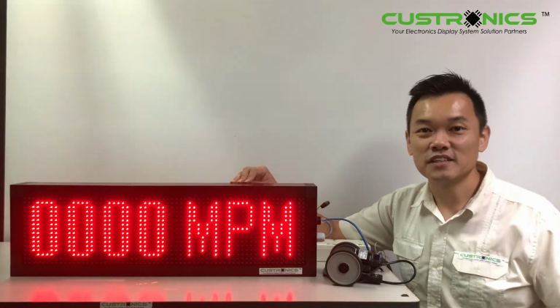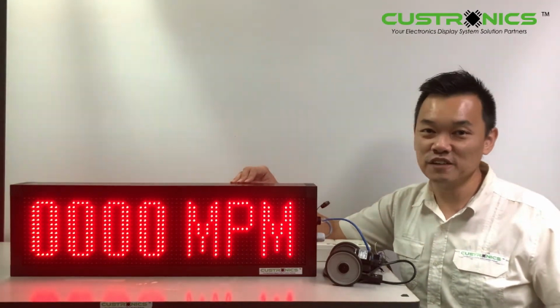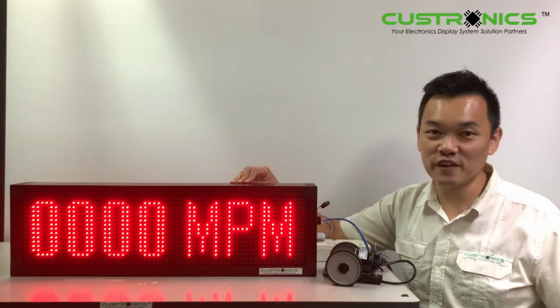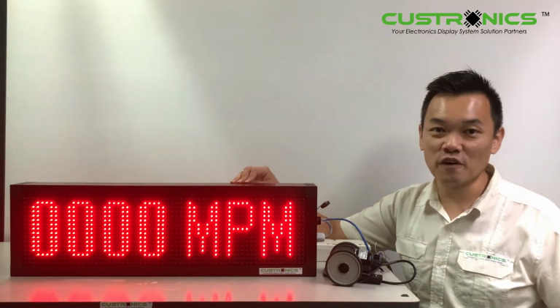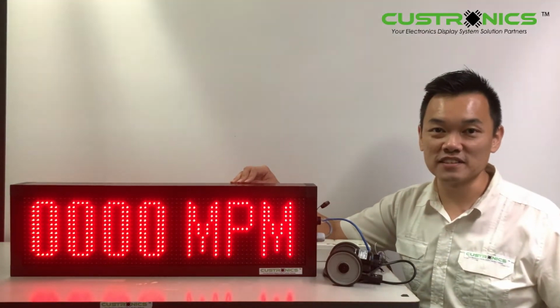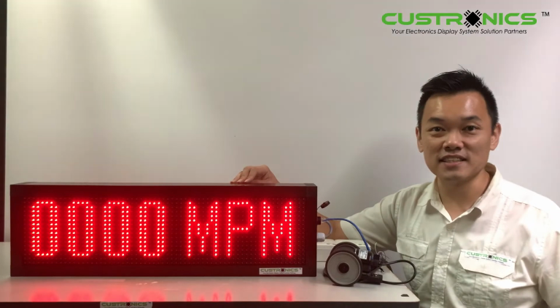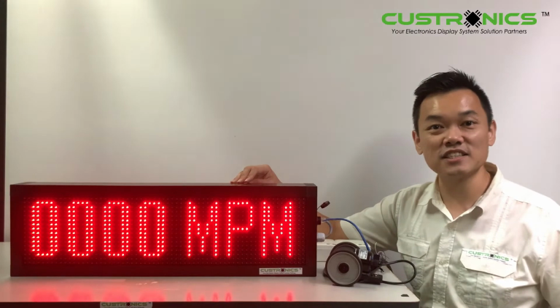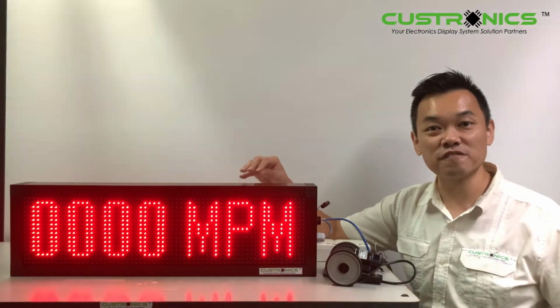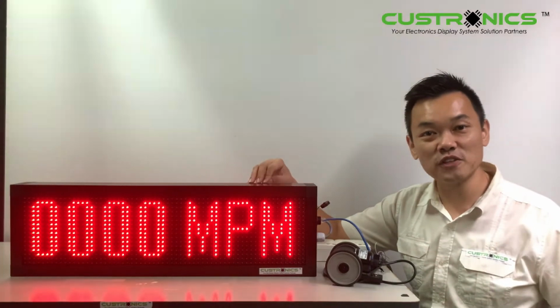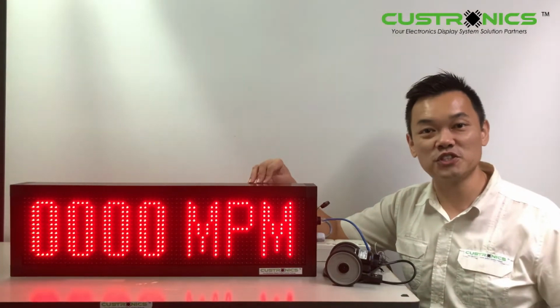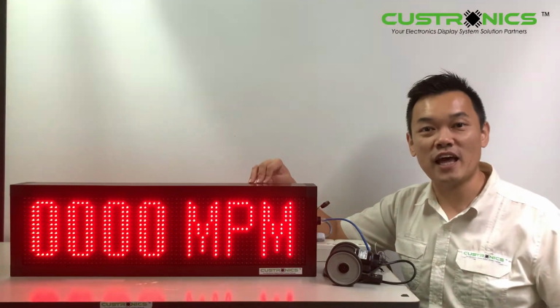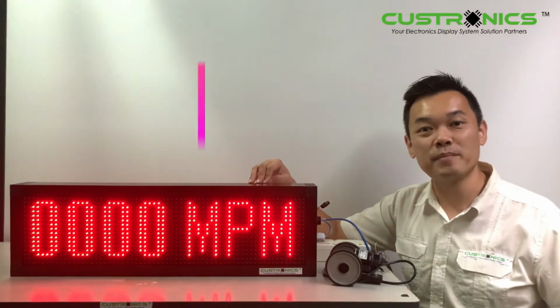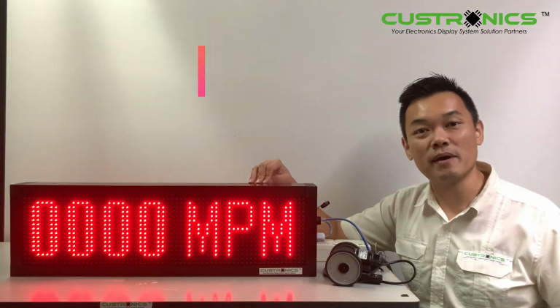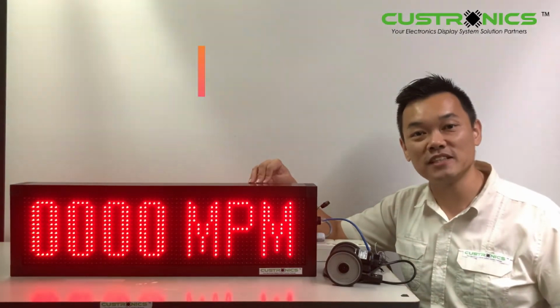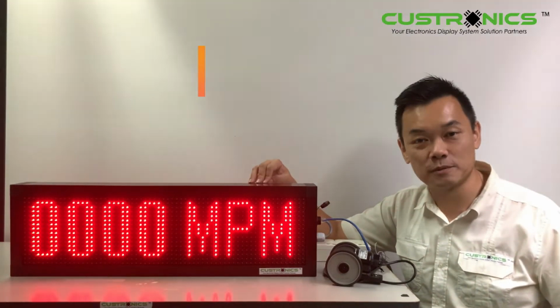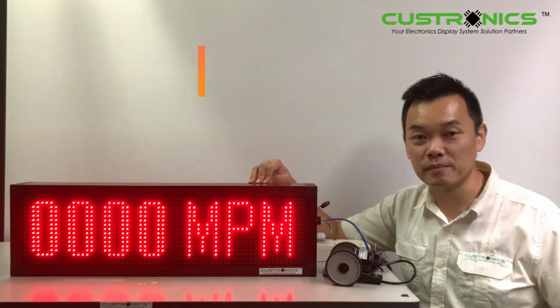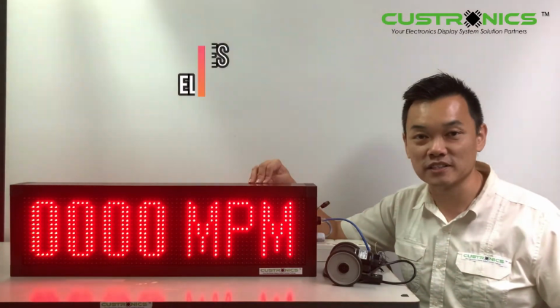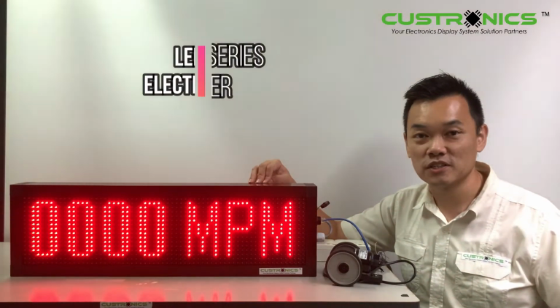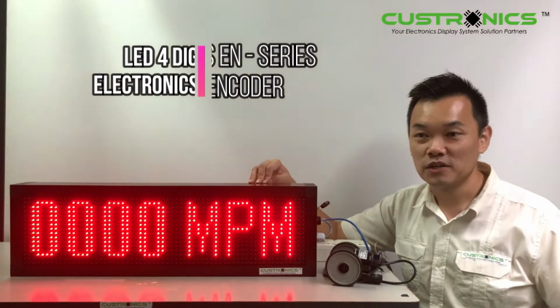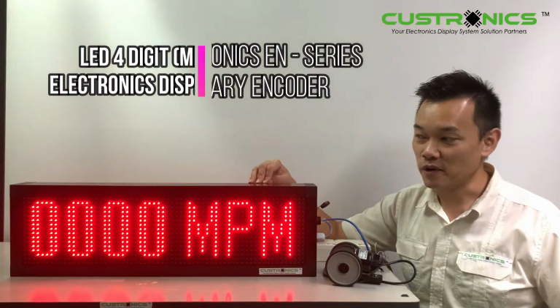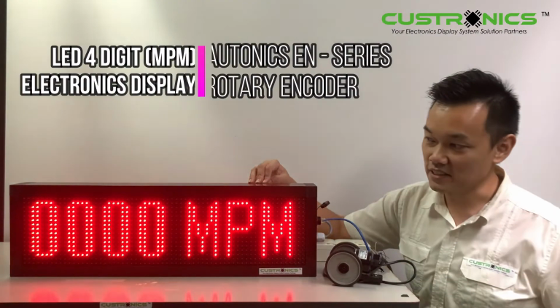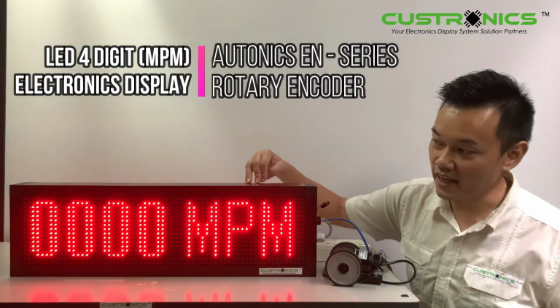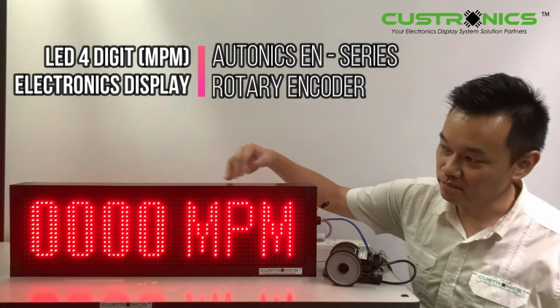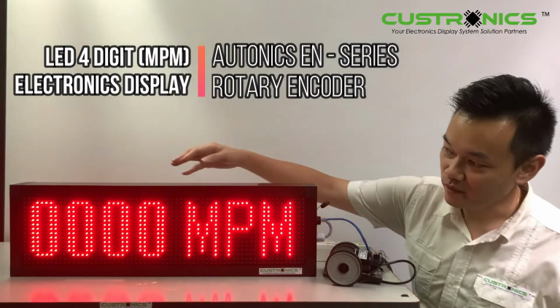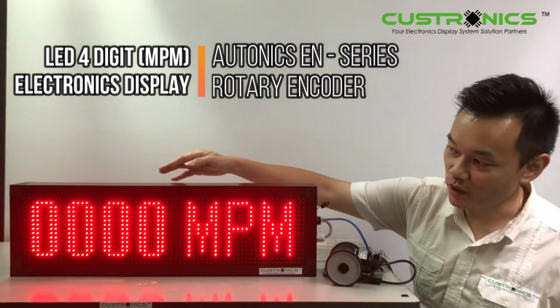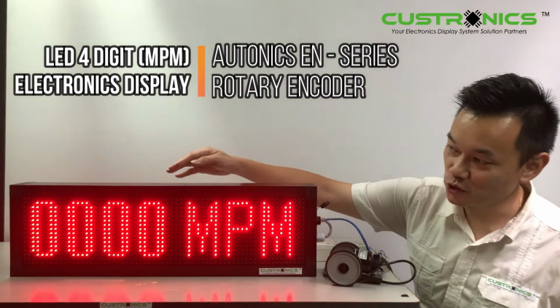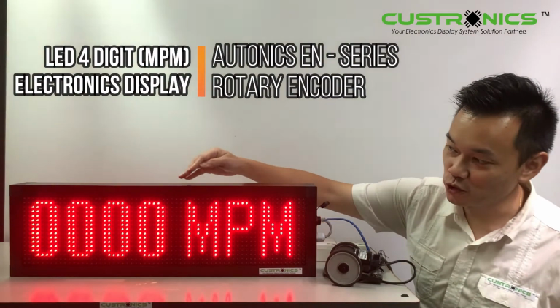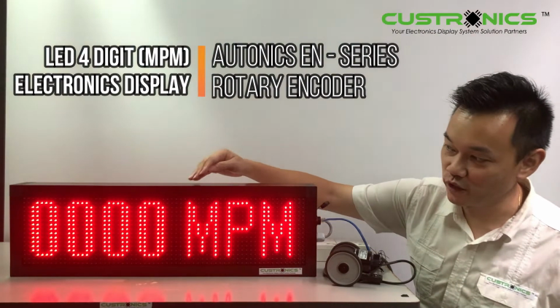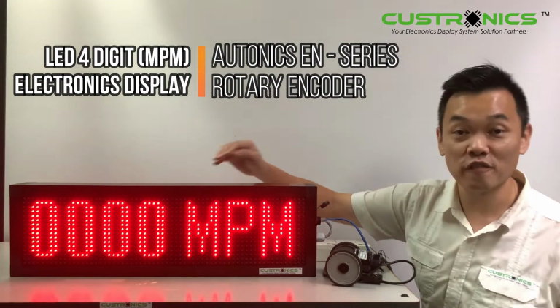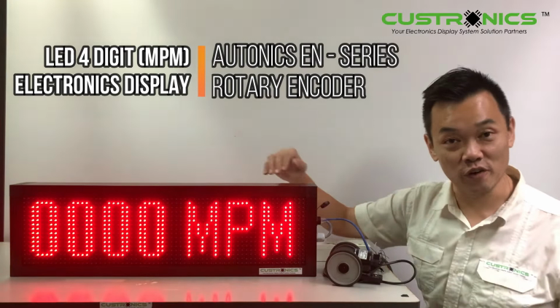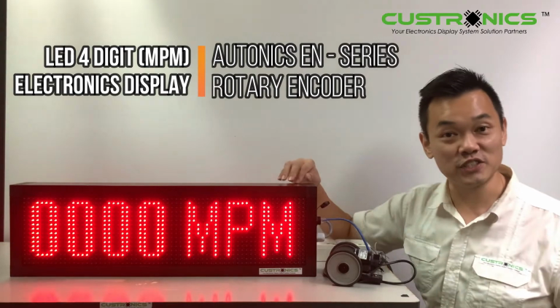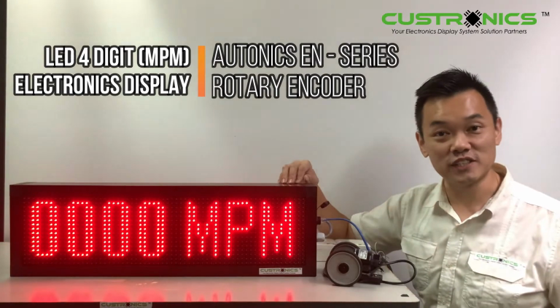In front of us, this is a 4-digit MPM LED display meter. You can see that — 1, 2, 3, 4 — 4 digits.